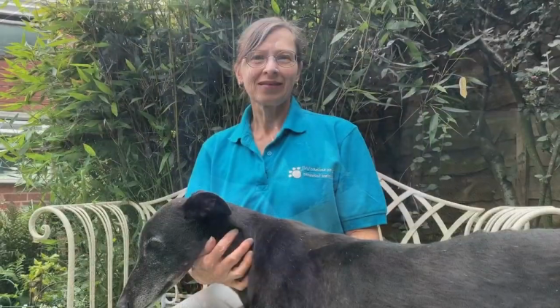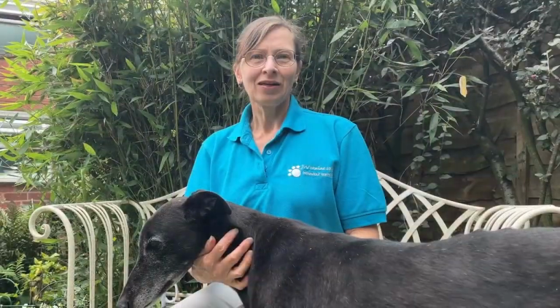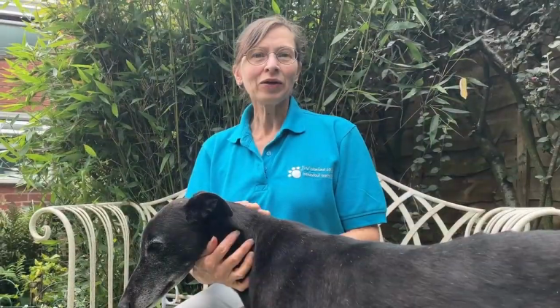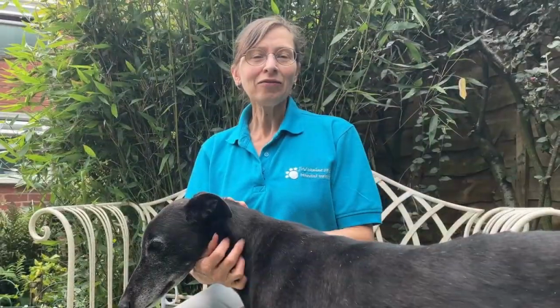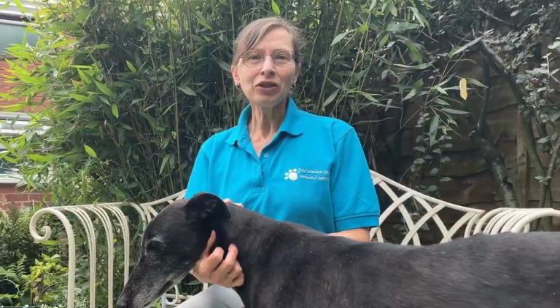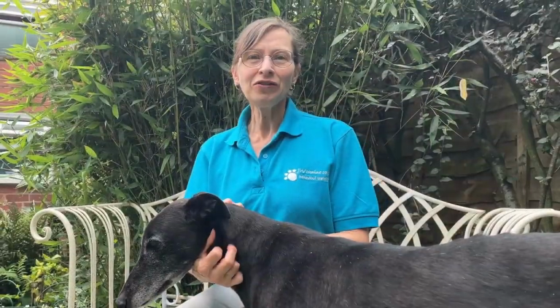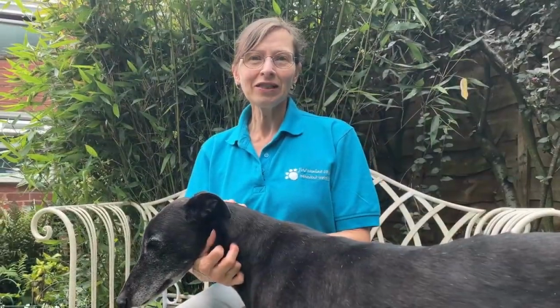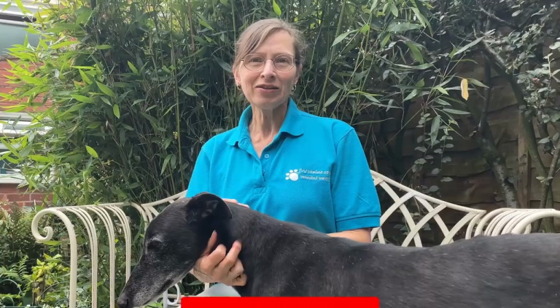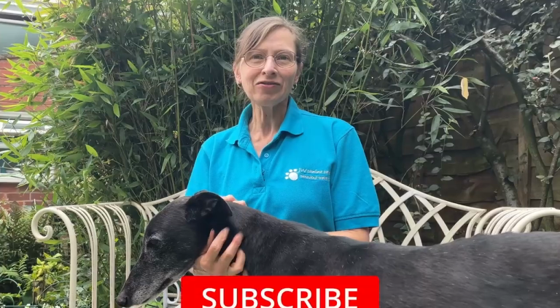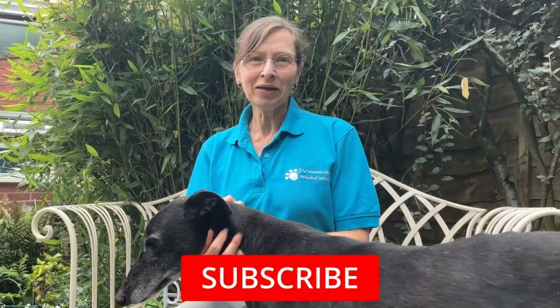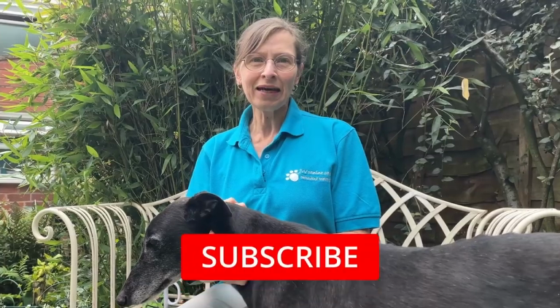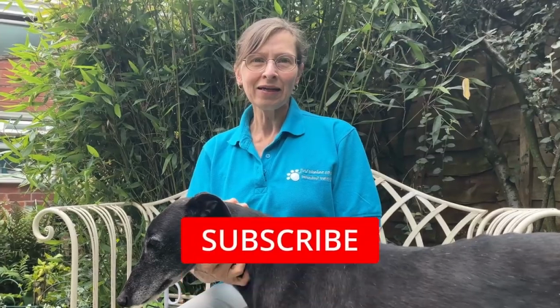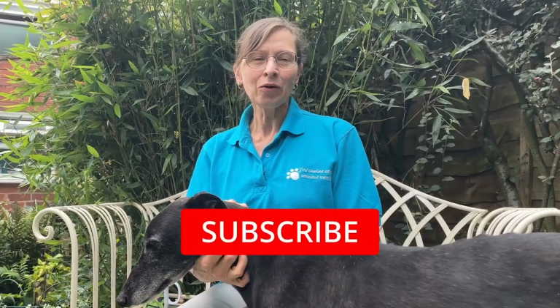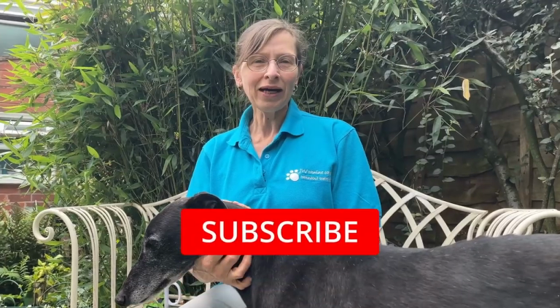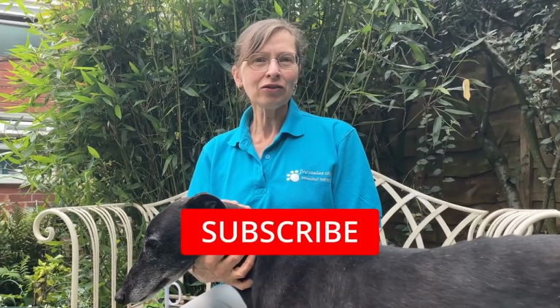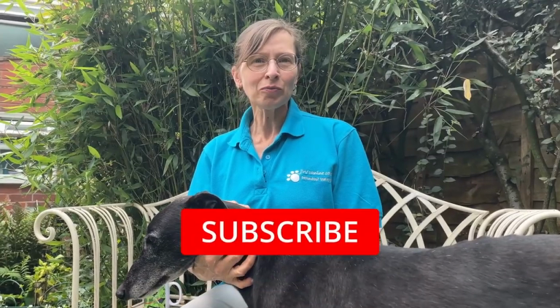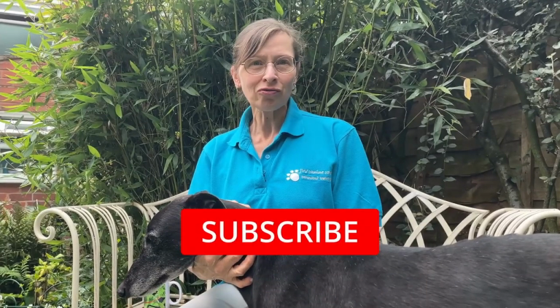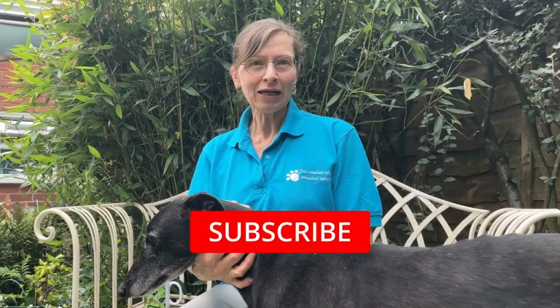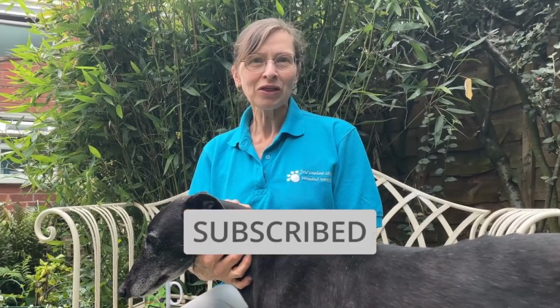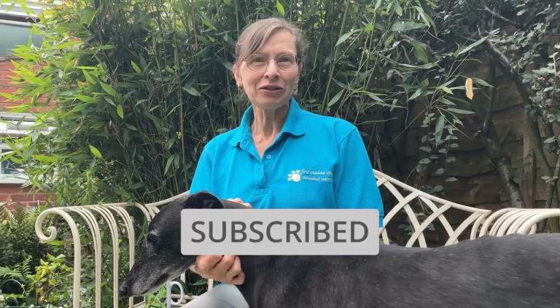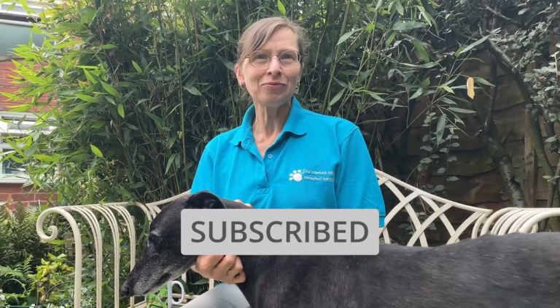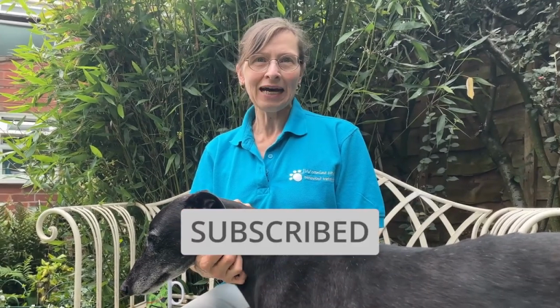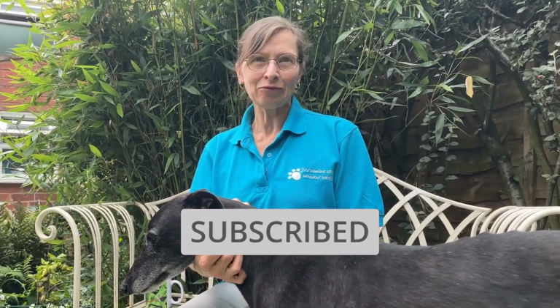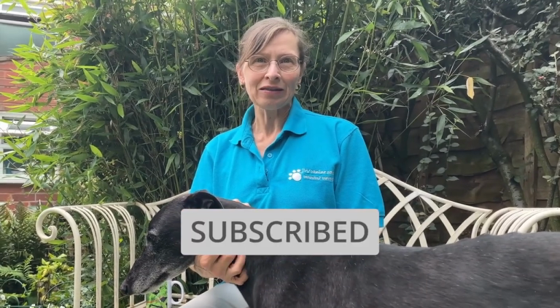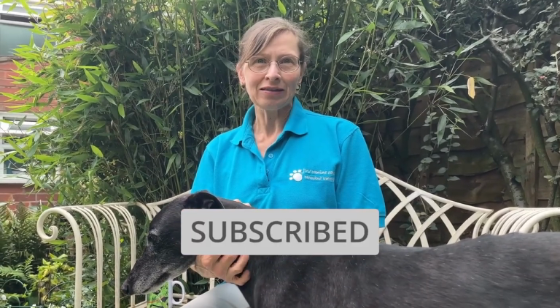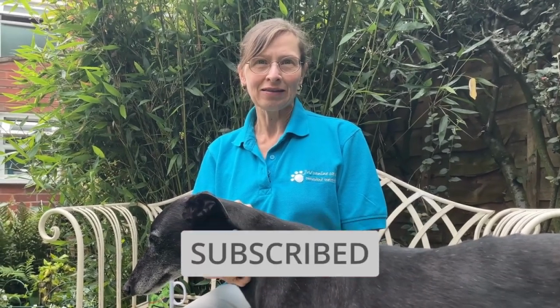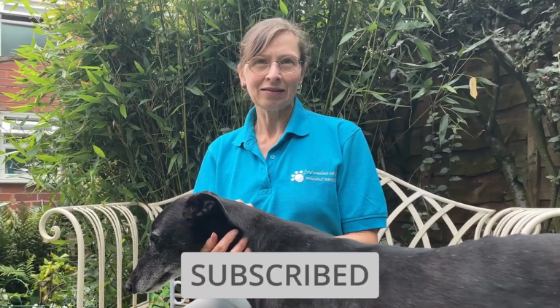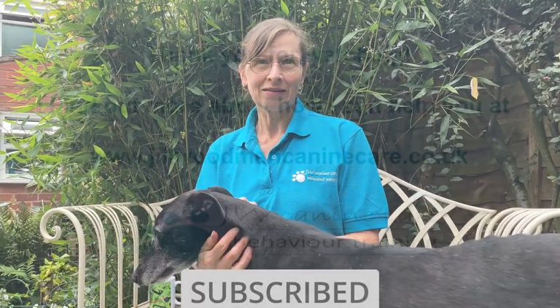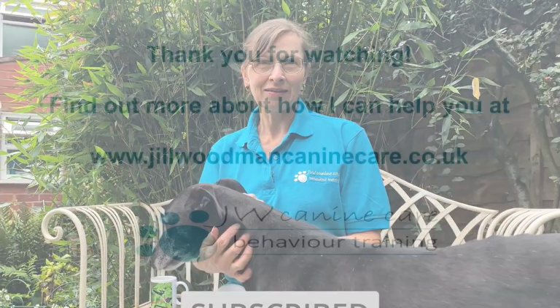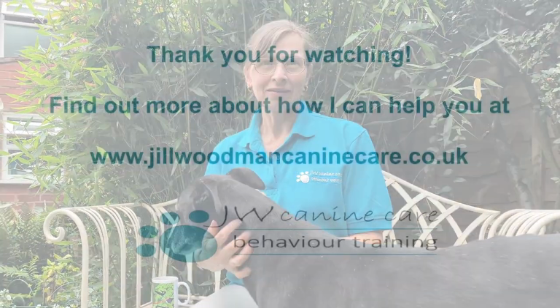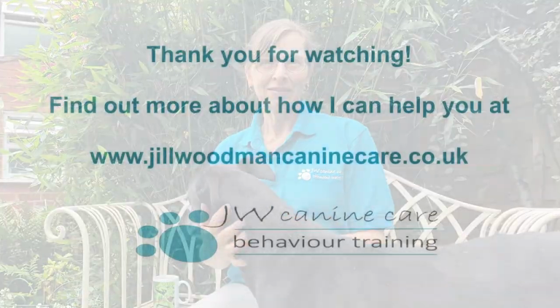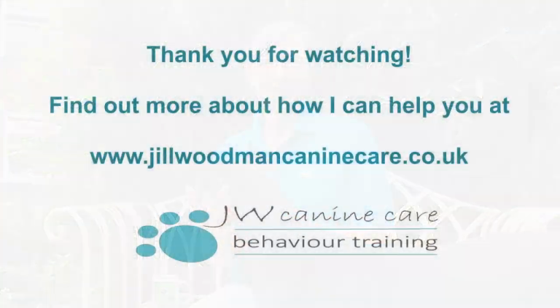Look out for new videos every Monday and why not subscribe so you don't miss out.